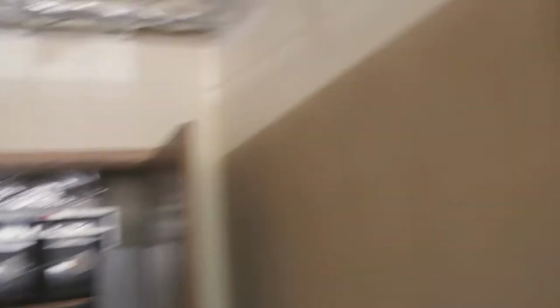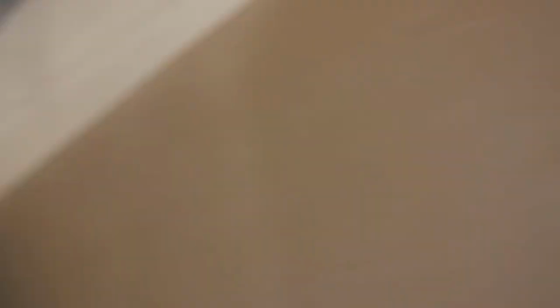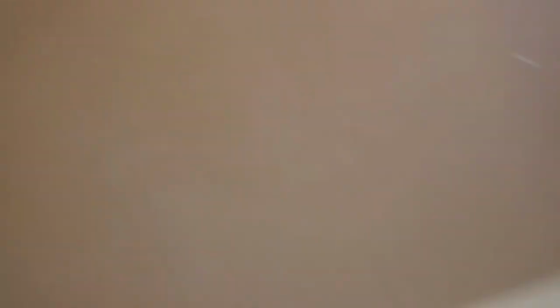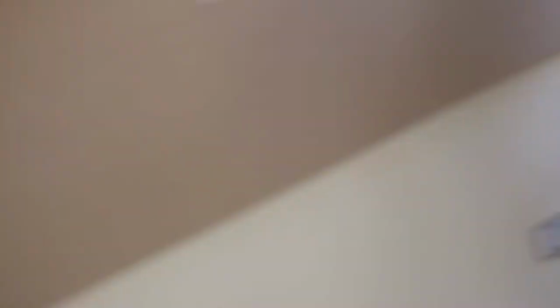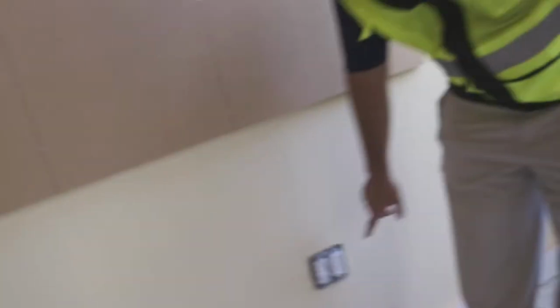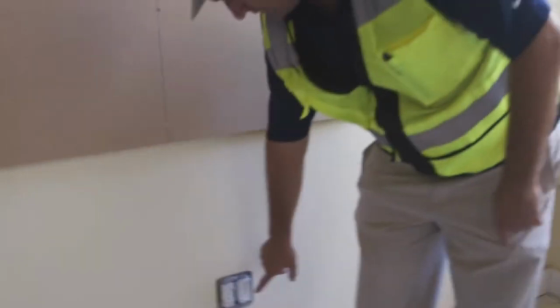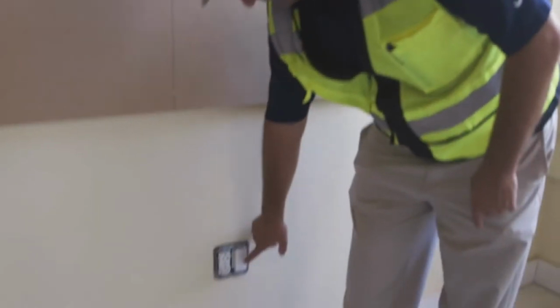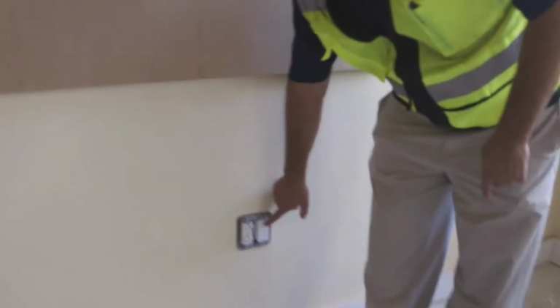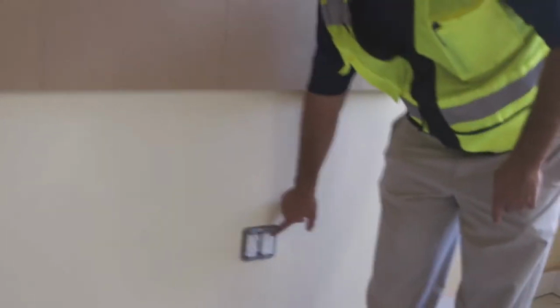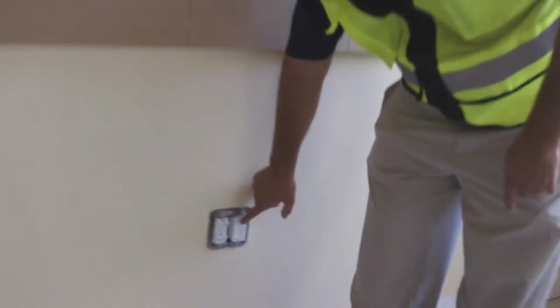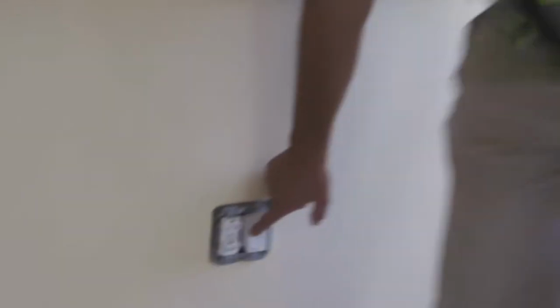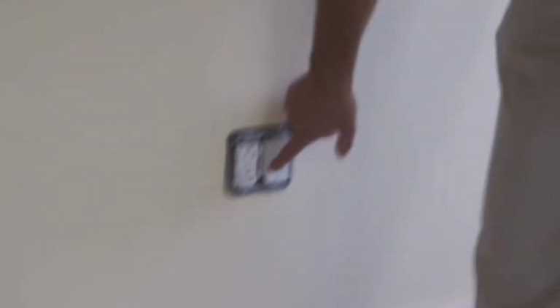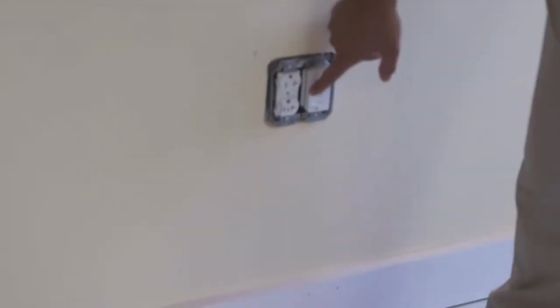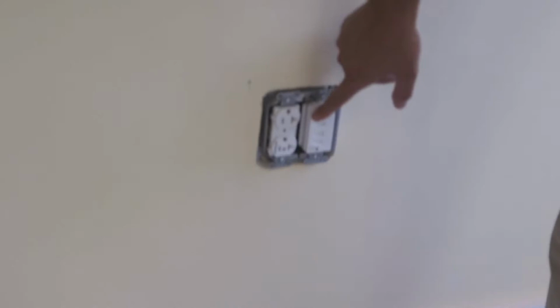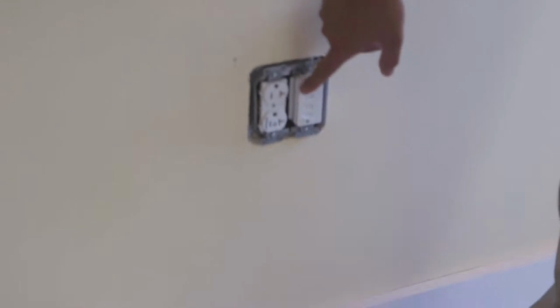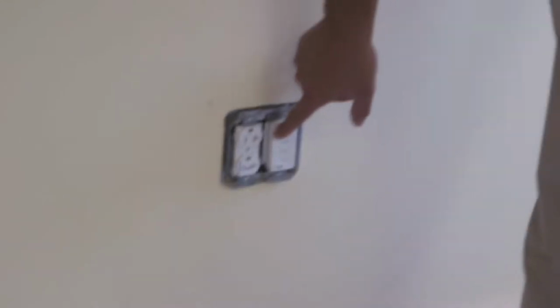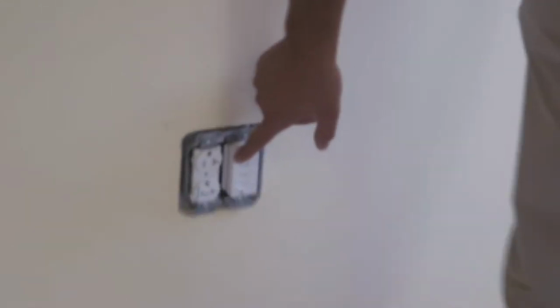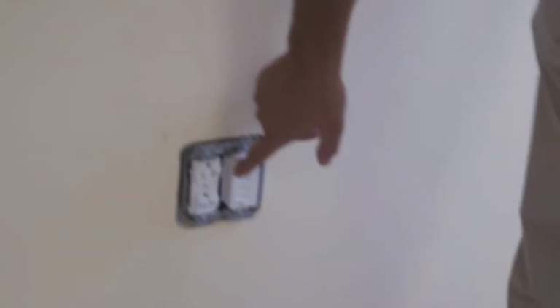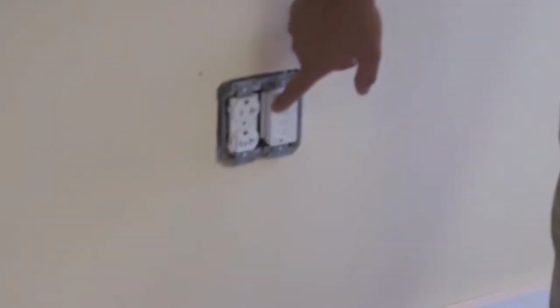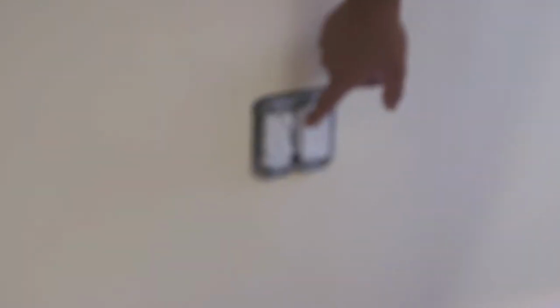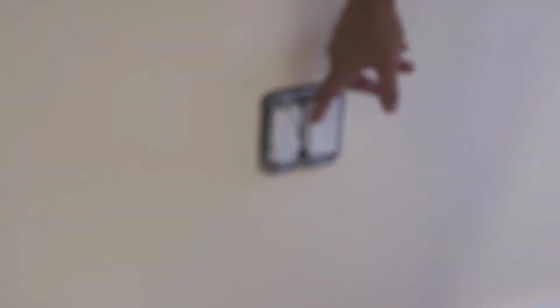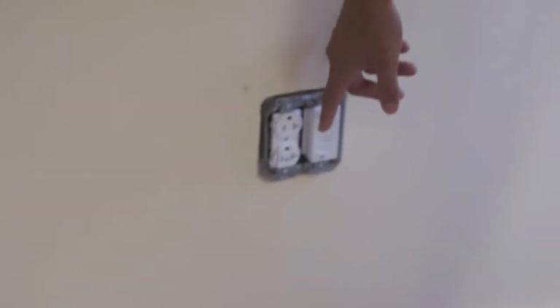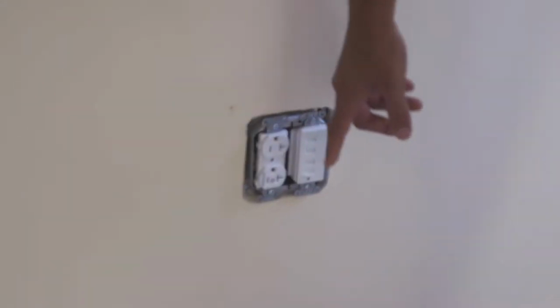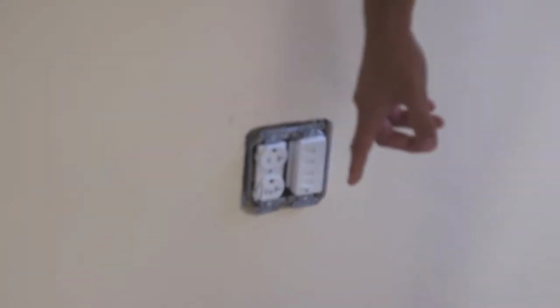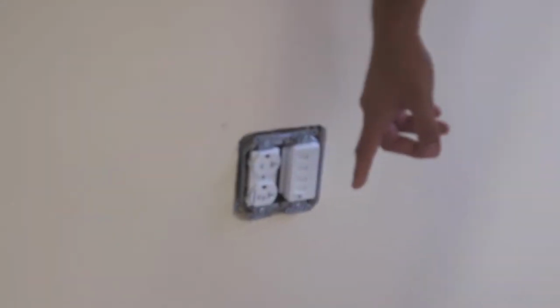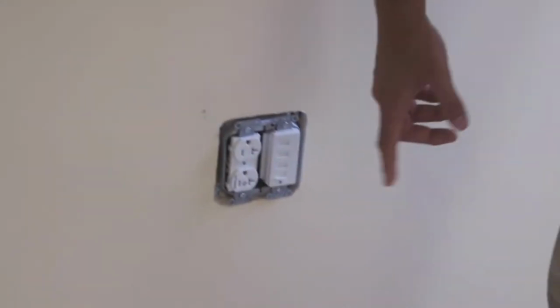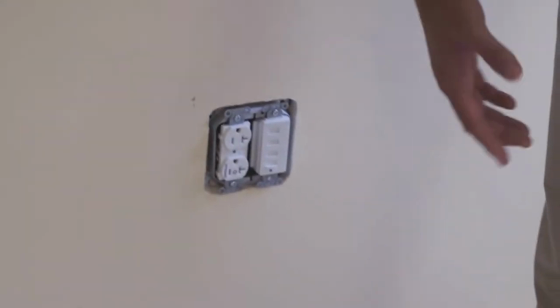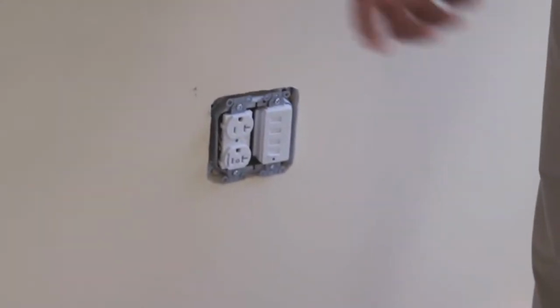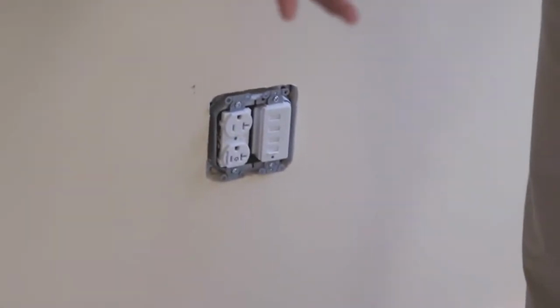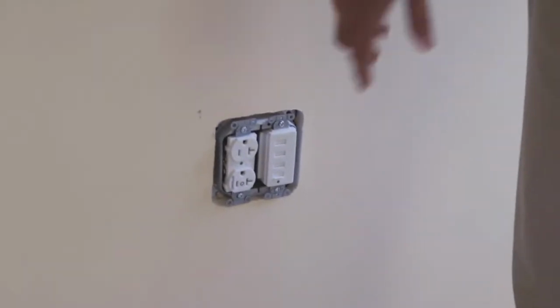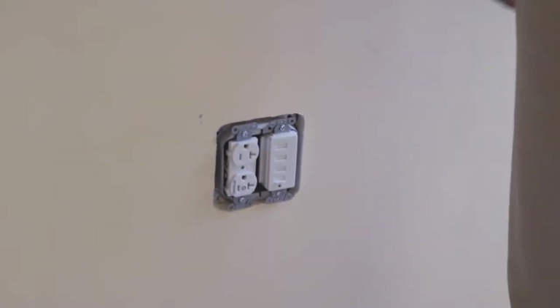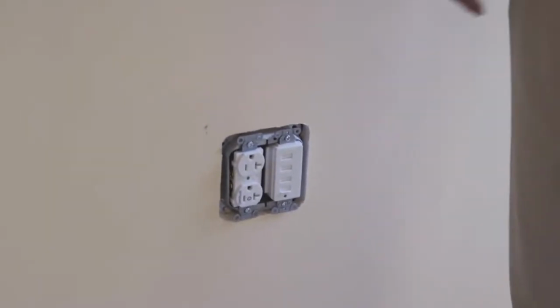You can see where there are USB outlets to allow students to connect and power up their devices.